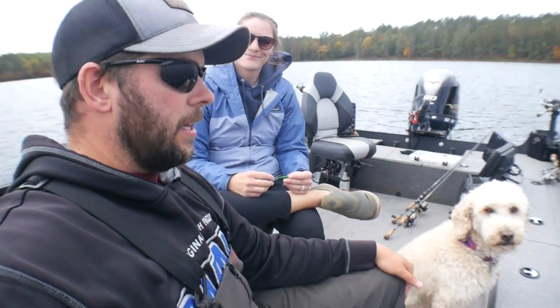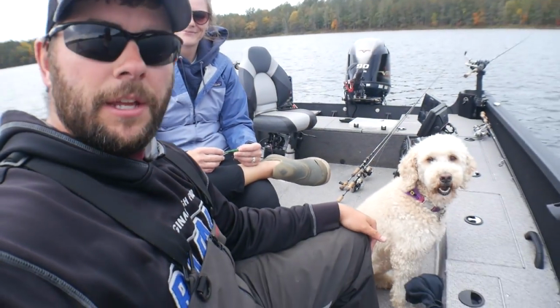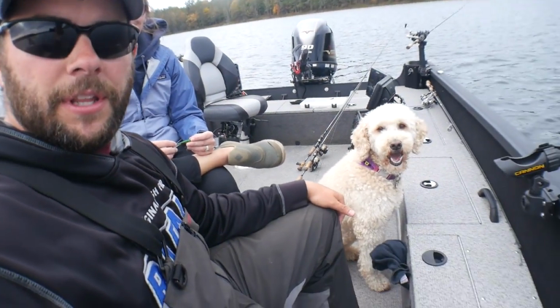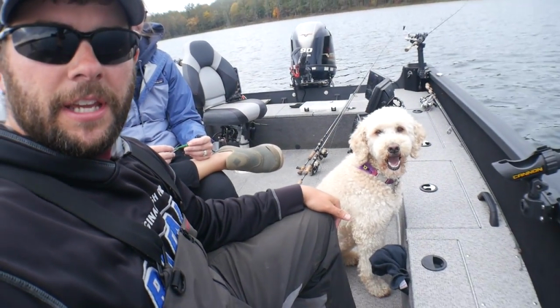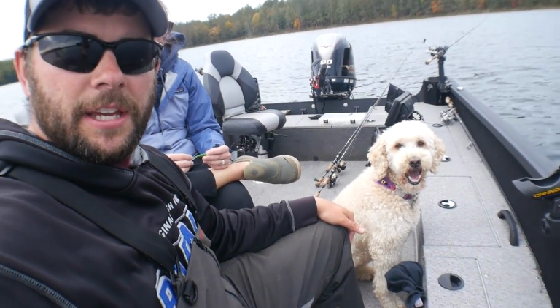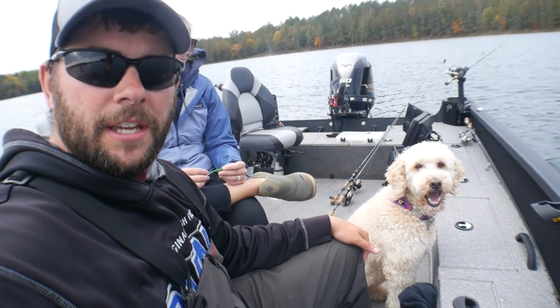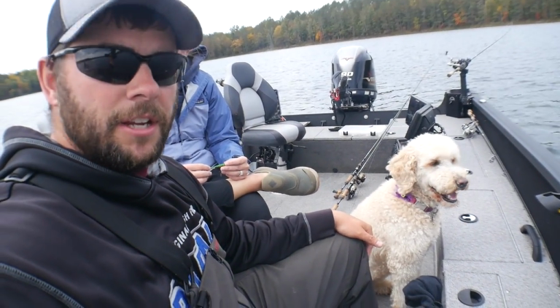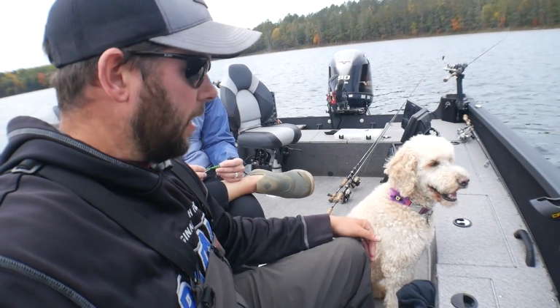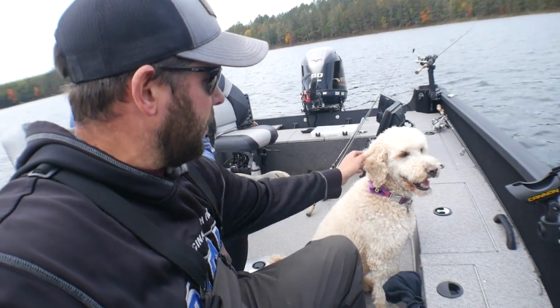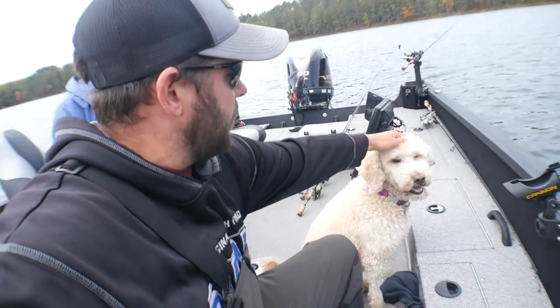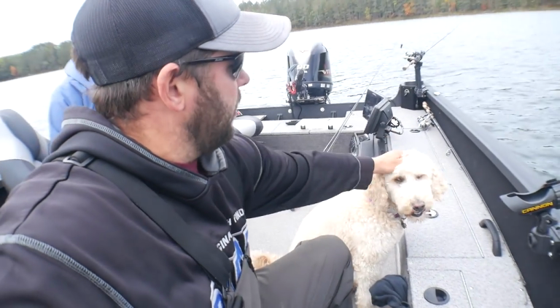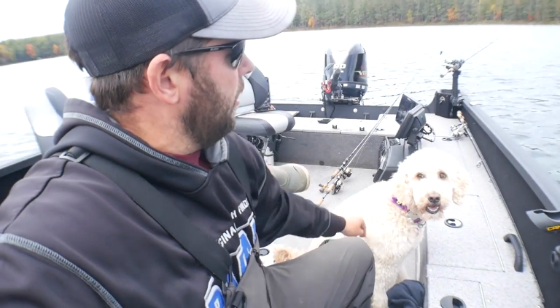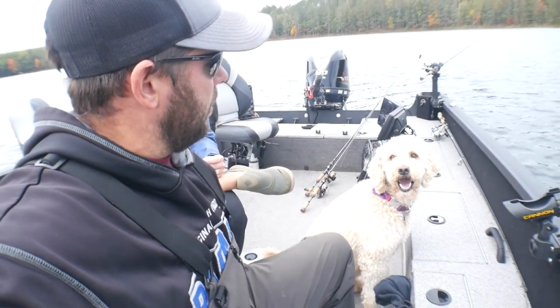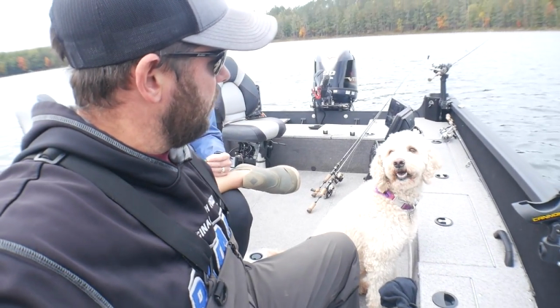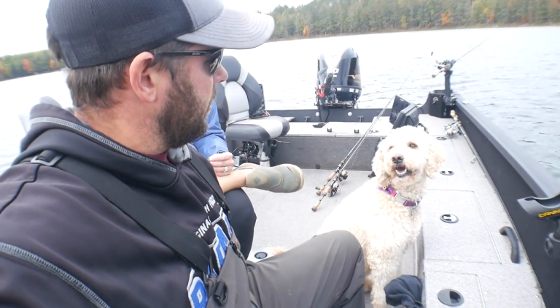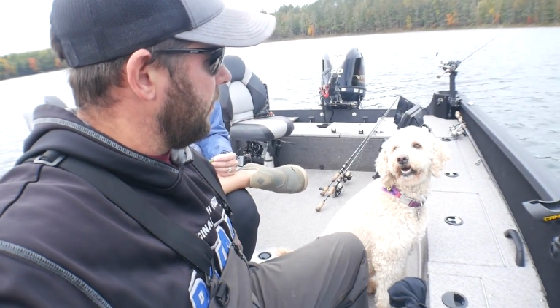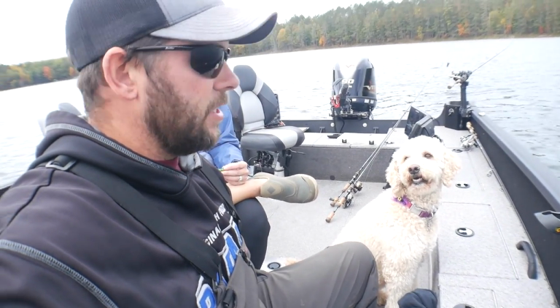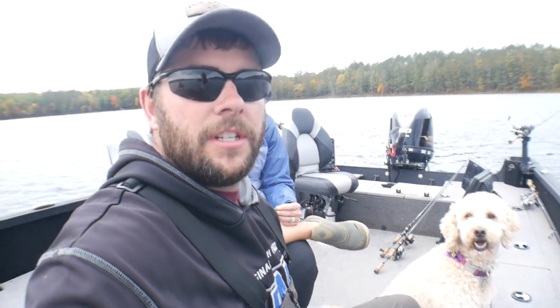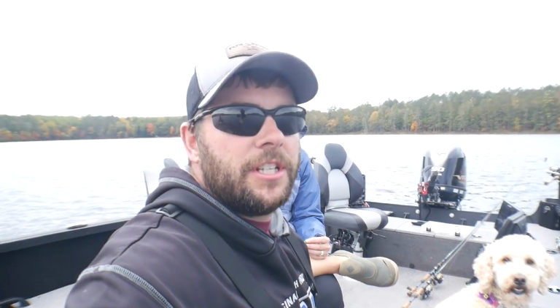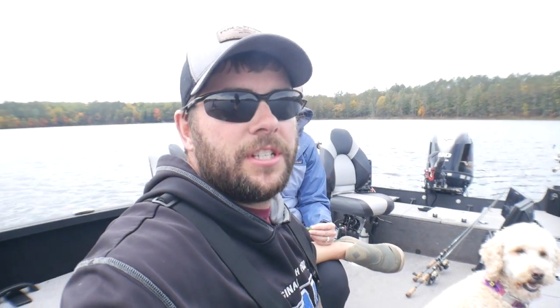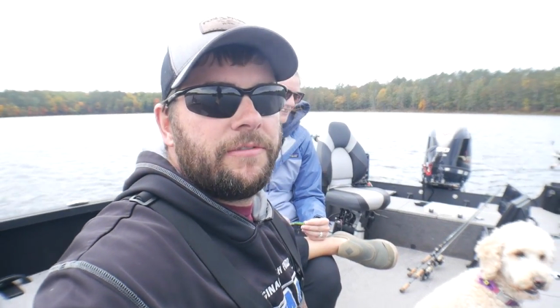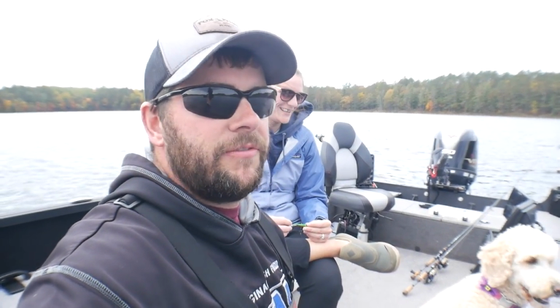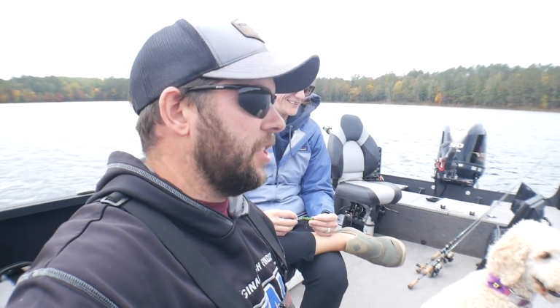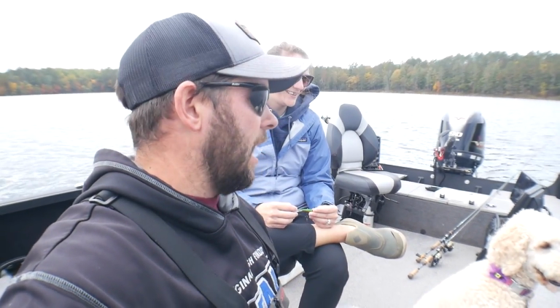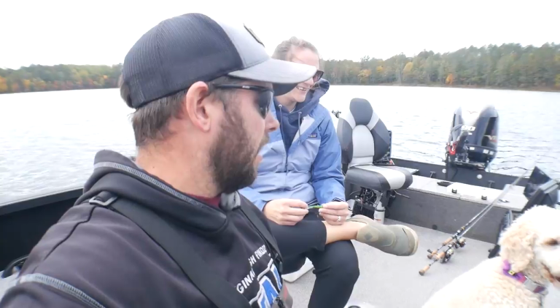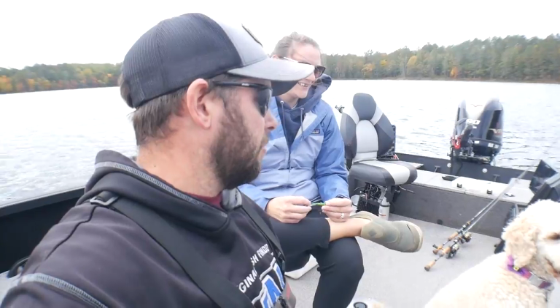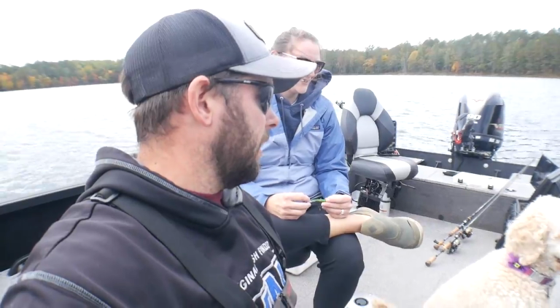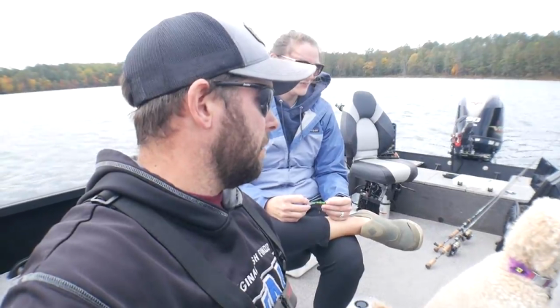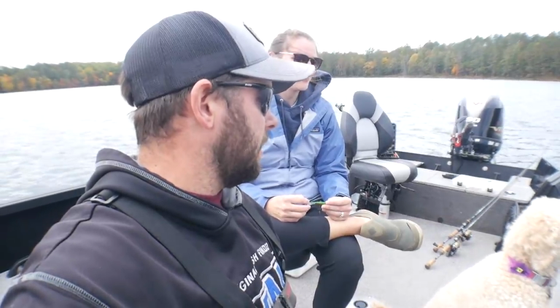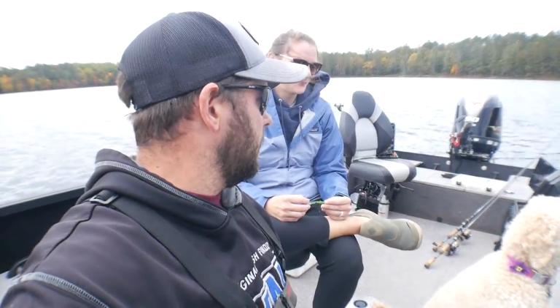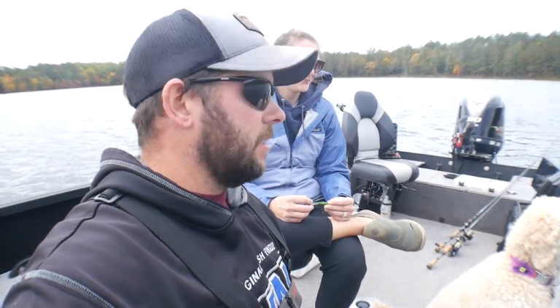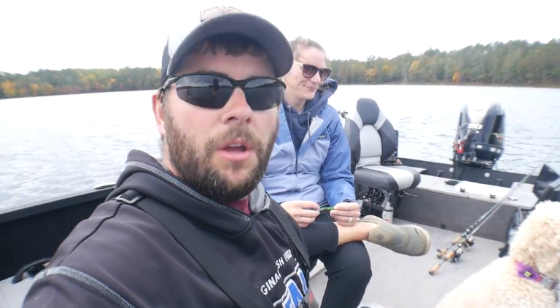Ellie, what do you think? You ready to catch fish? Ready to see fish? She's just a fish attacker when we get them, but let's go.